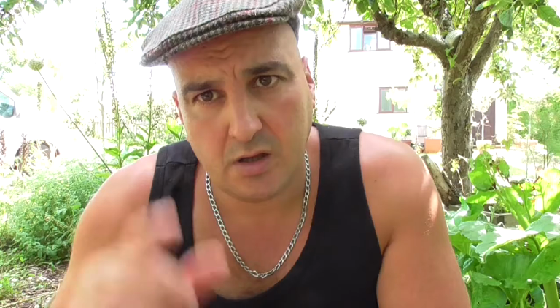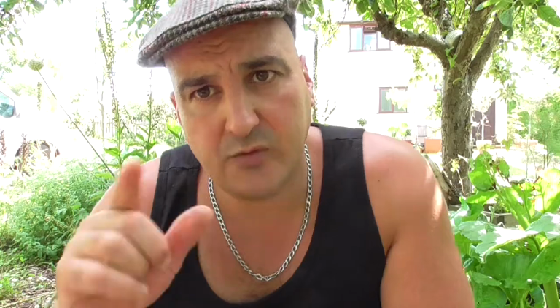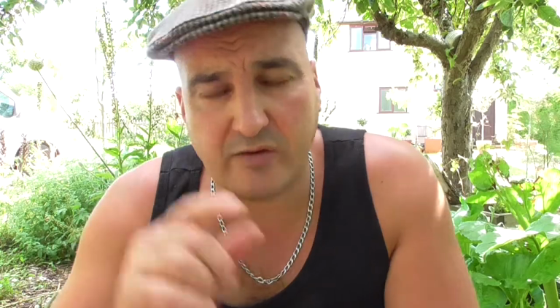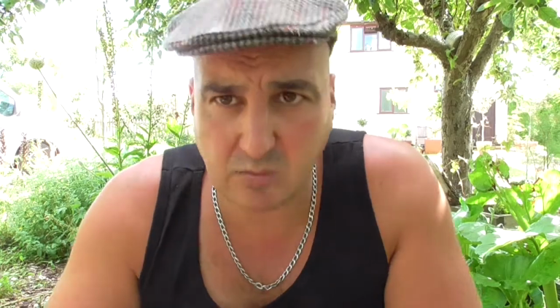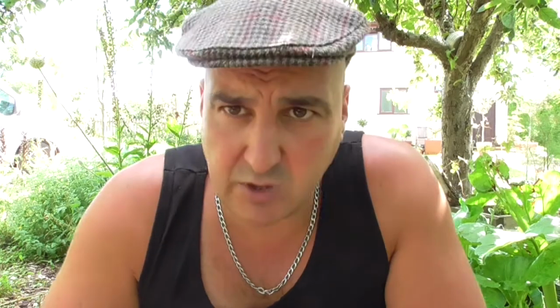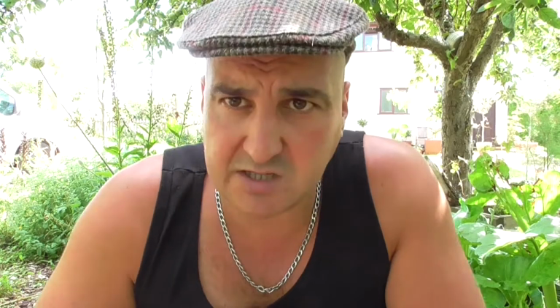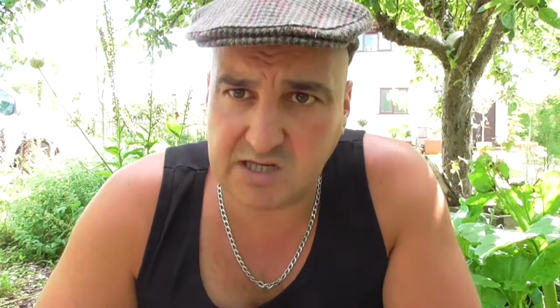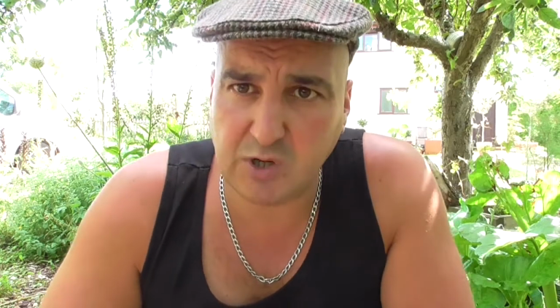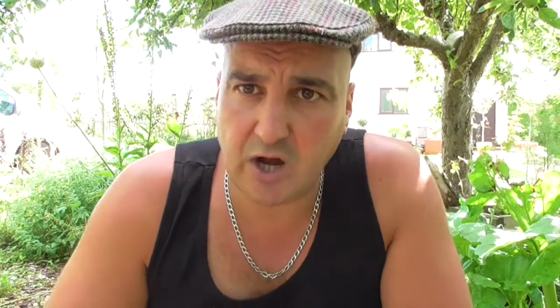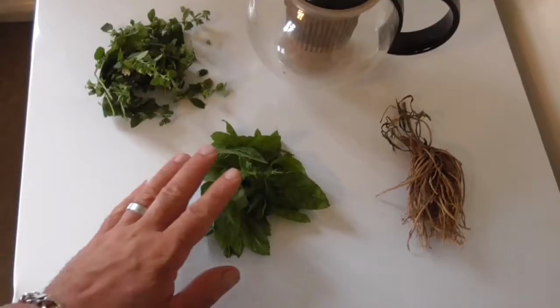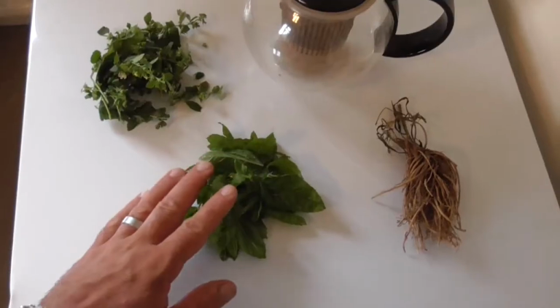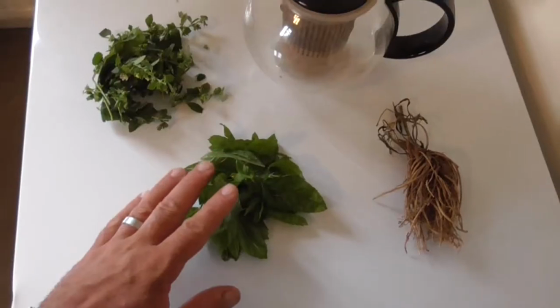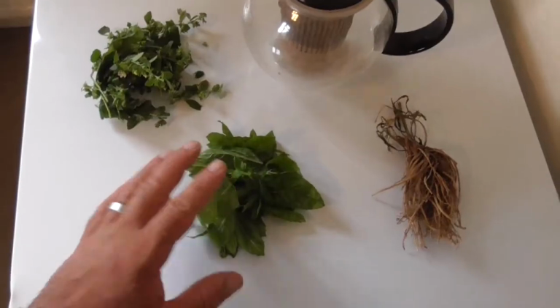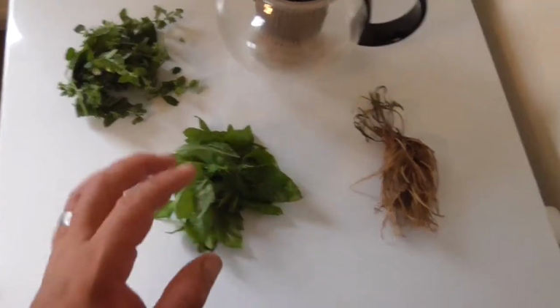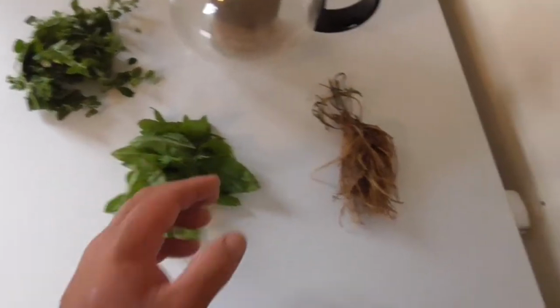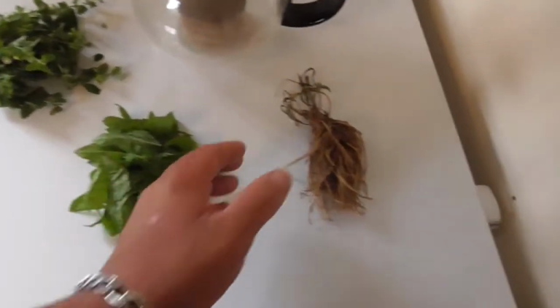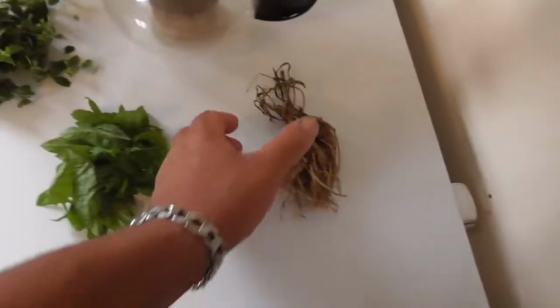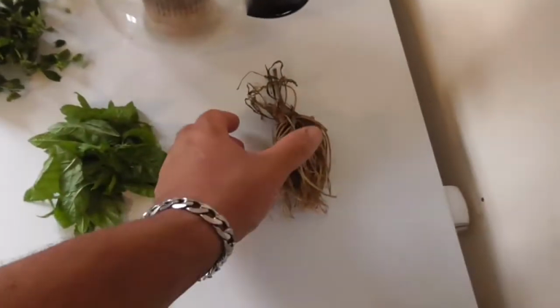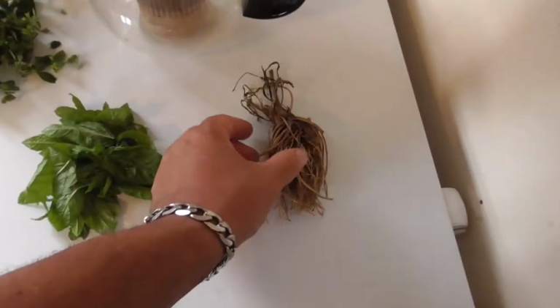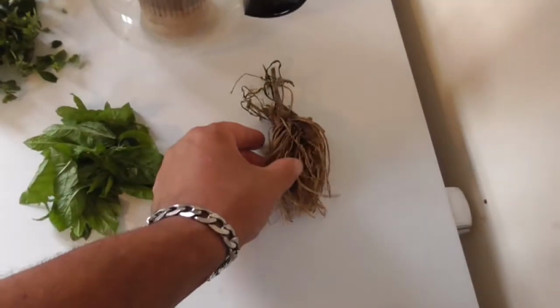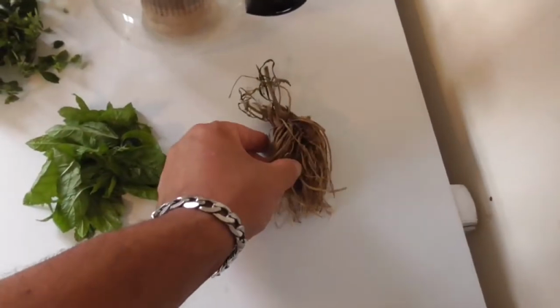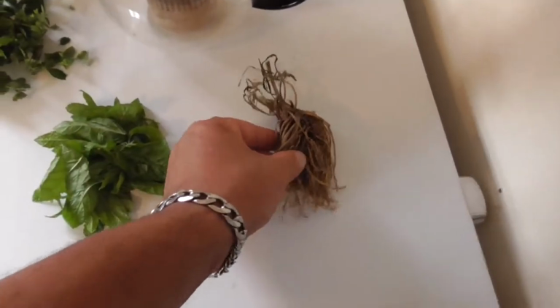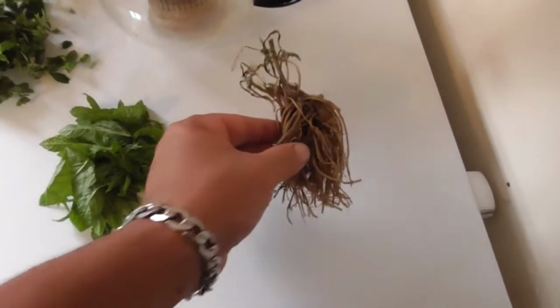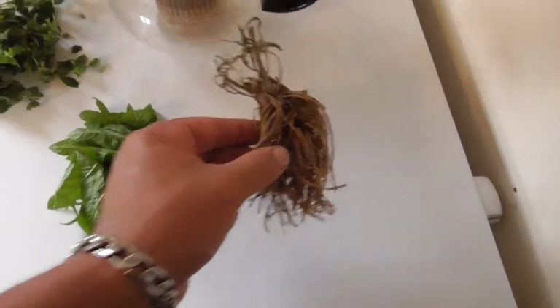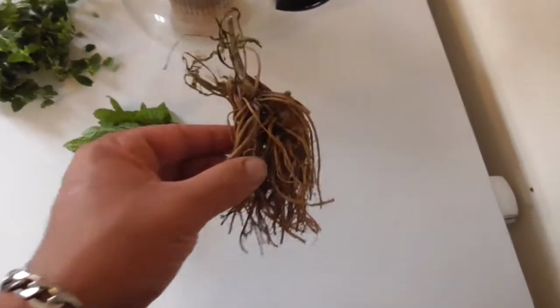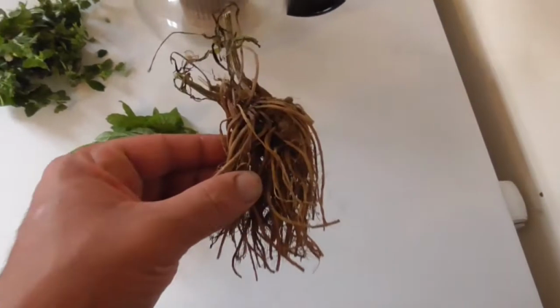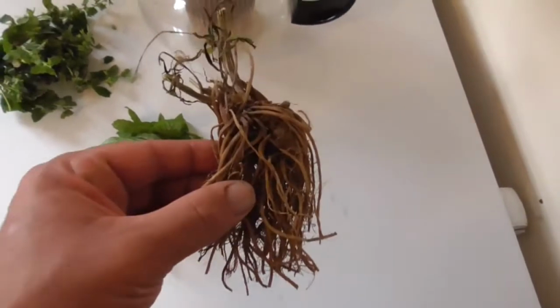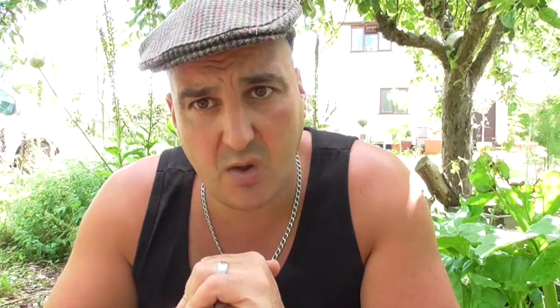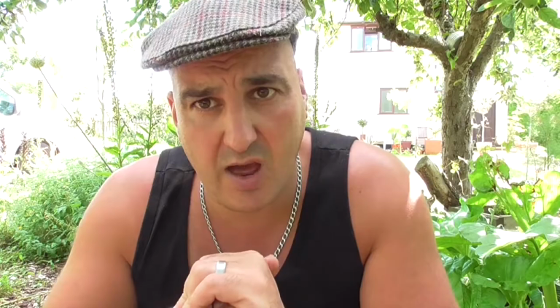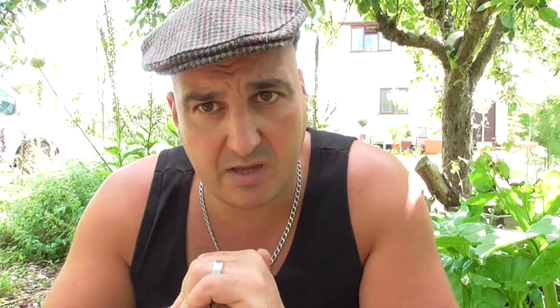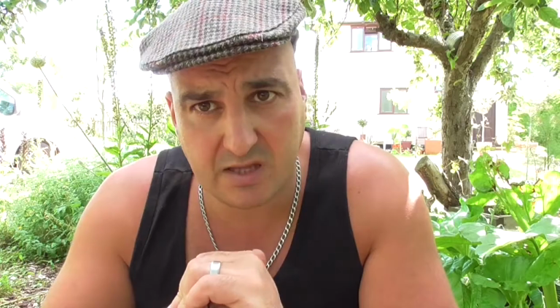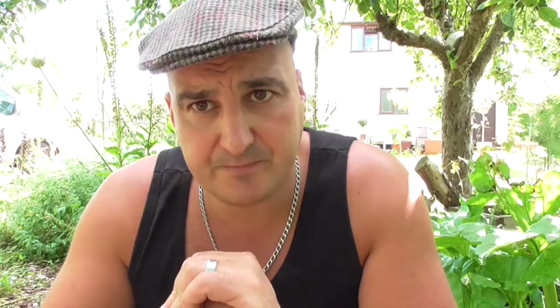If you have trouble getting to sleep at night, I've got the perfect cup of tea and today I'm going to show you how to make it.